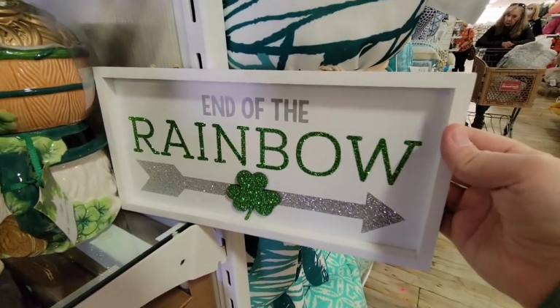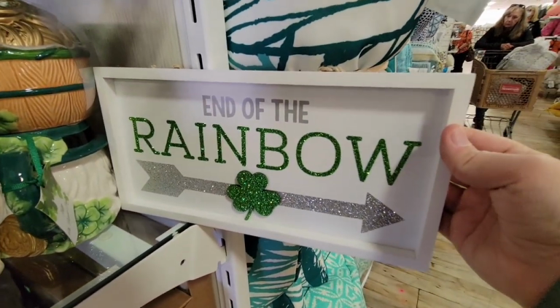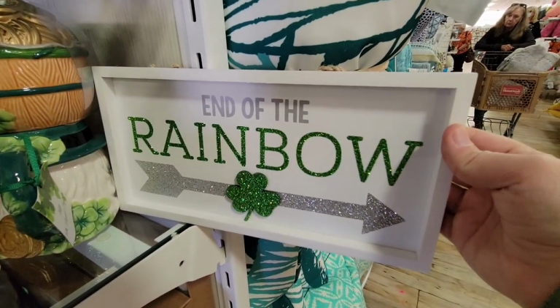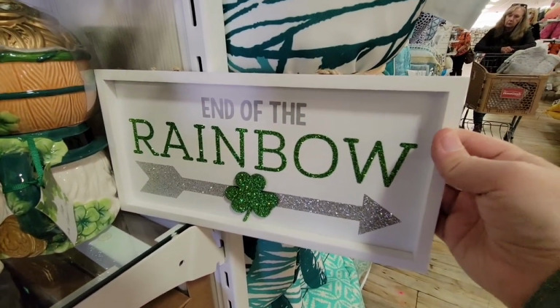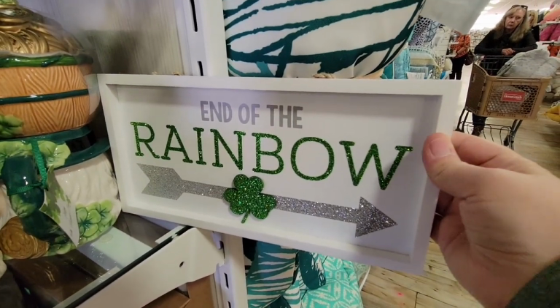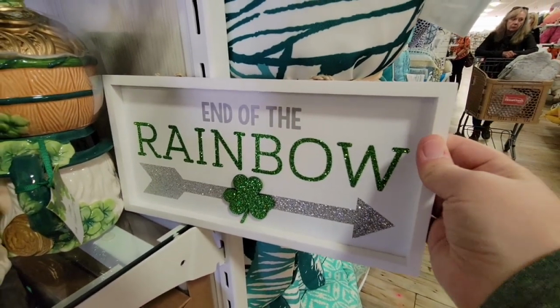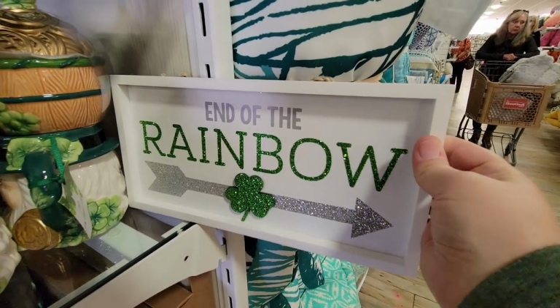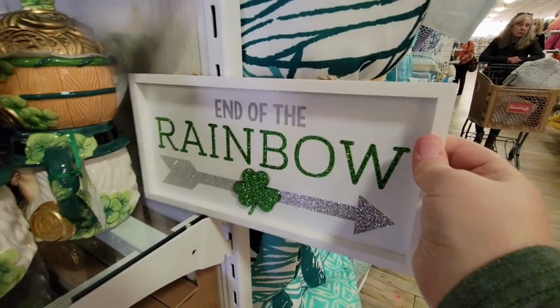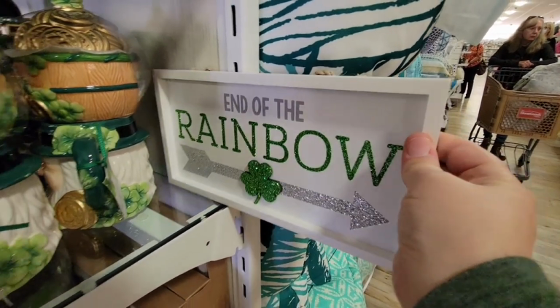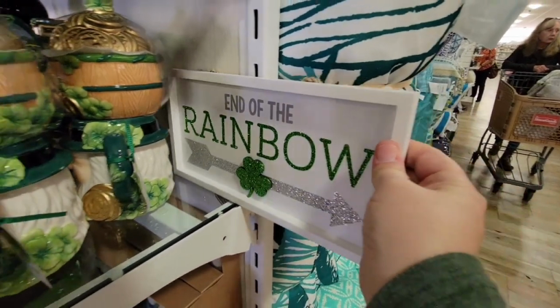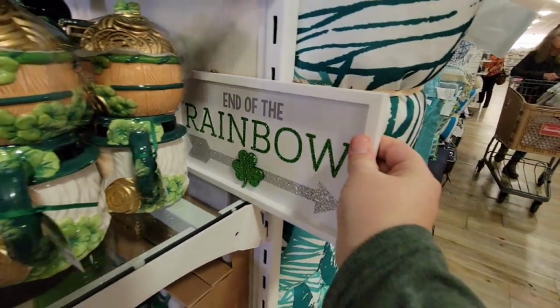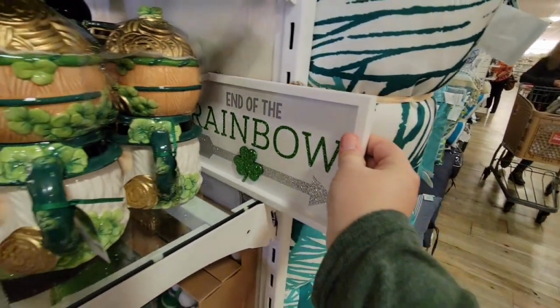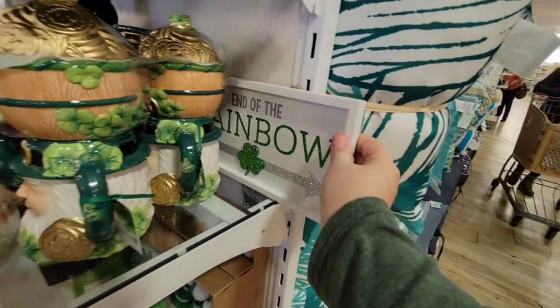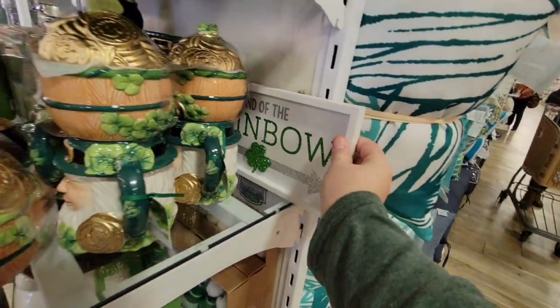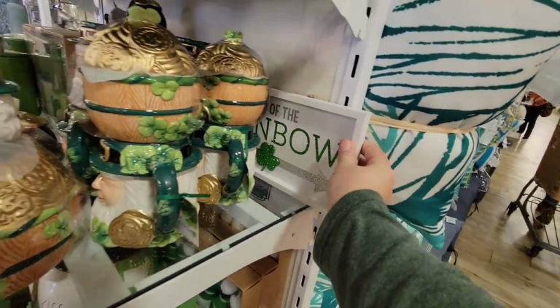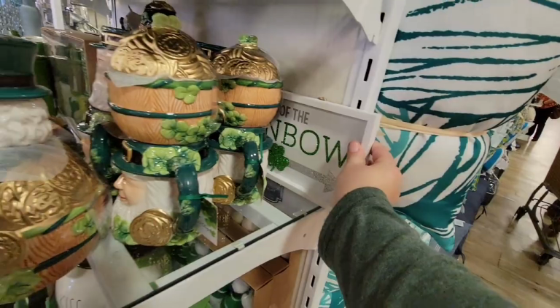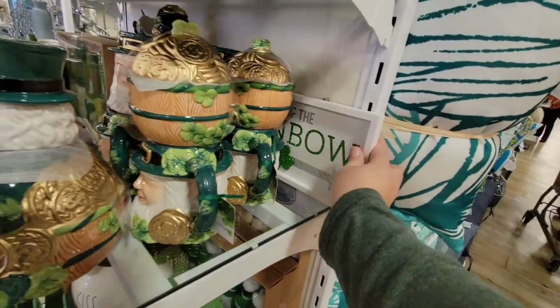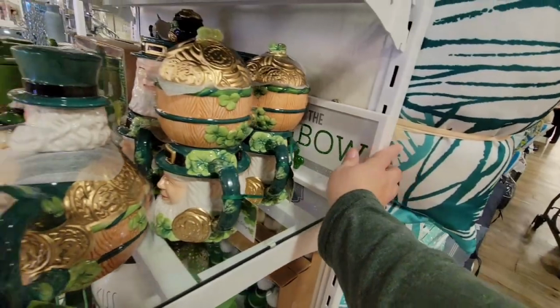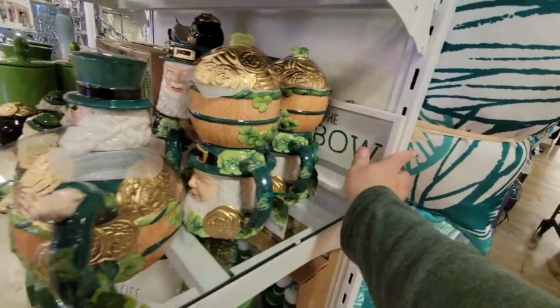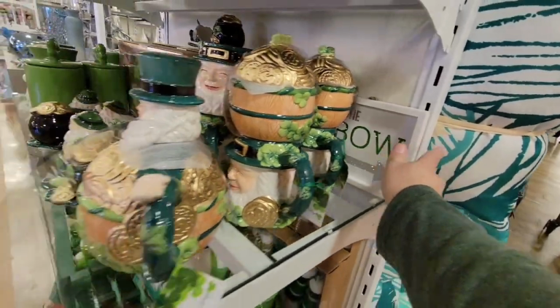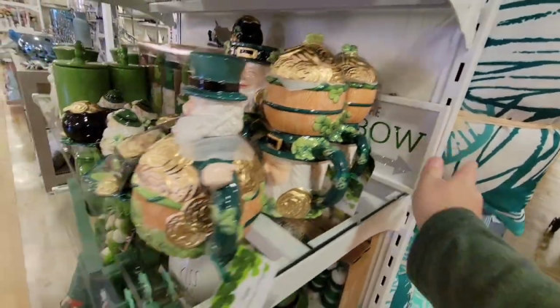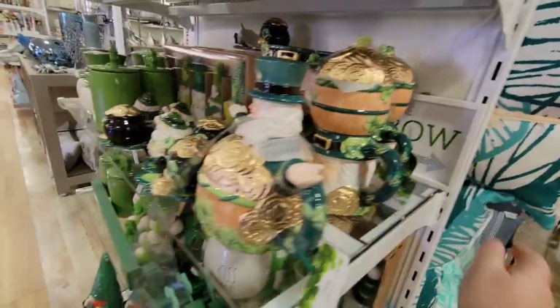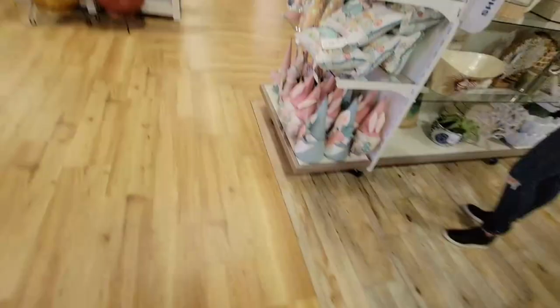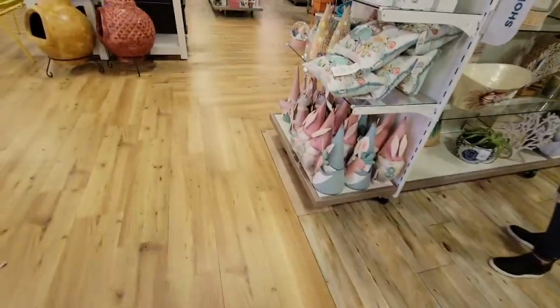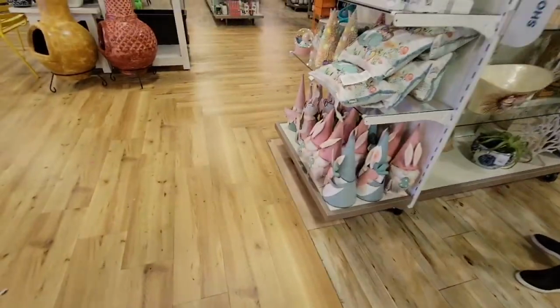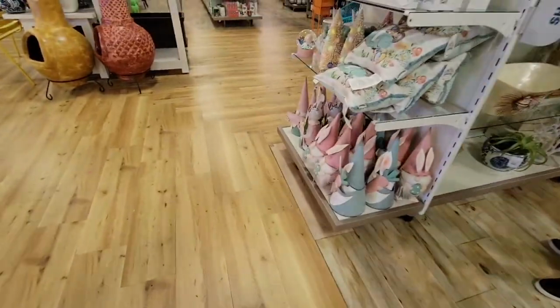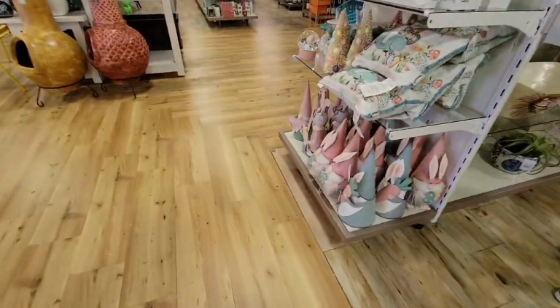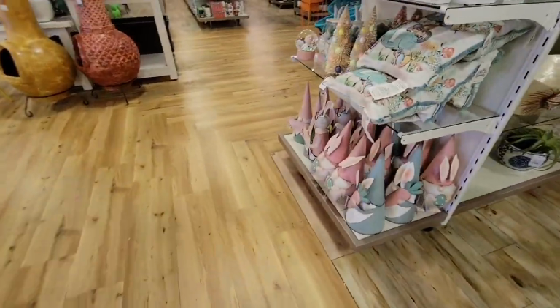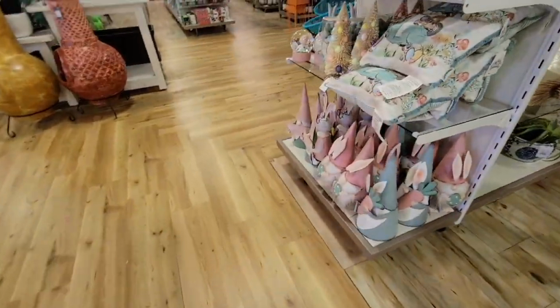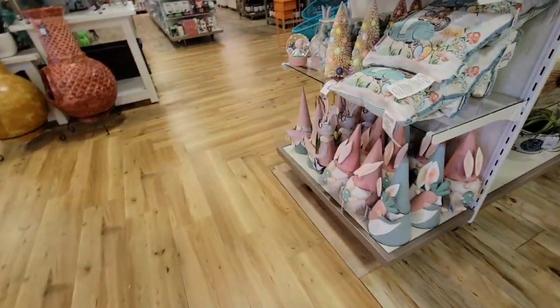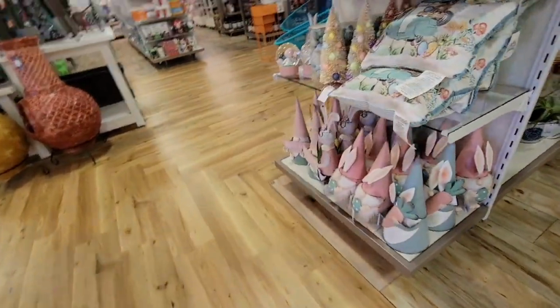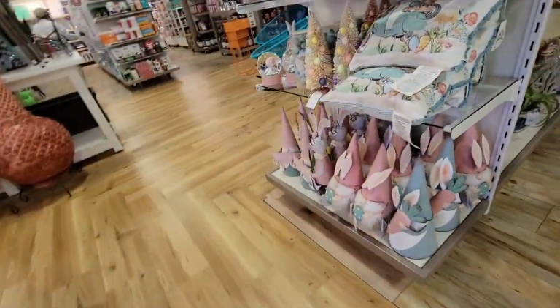The end of the rainbow — there's a nice little arrow. Because at the end of the rainbow, it's always a pot of gold.